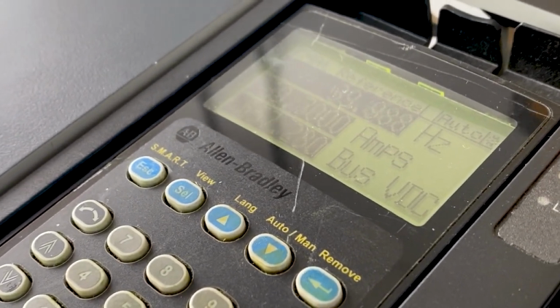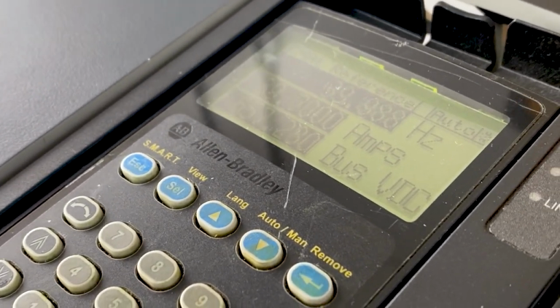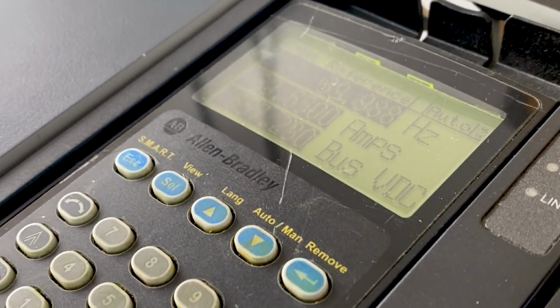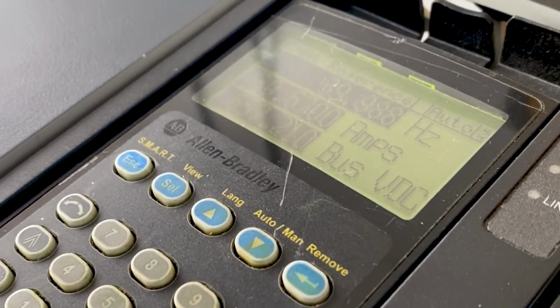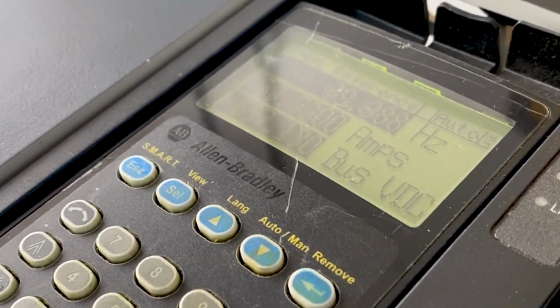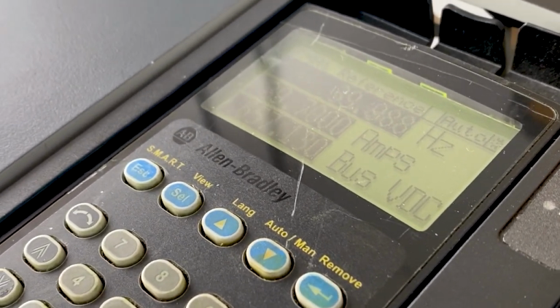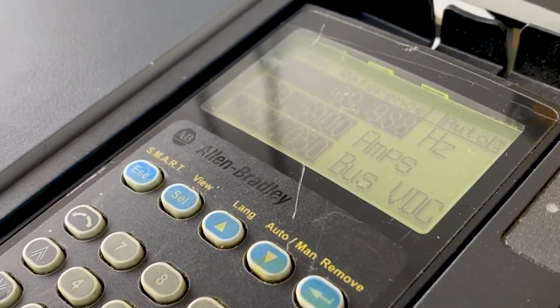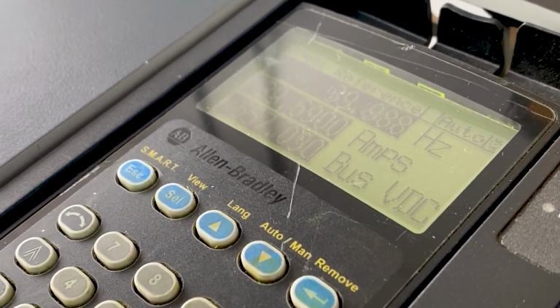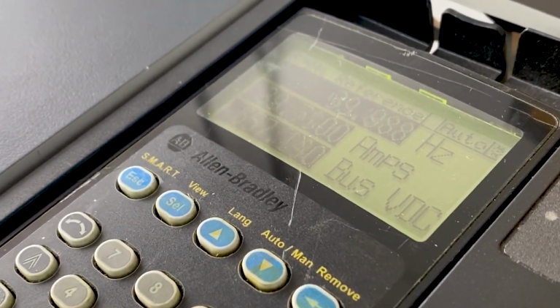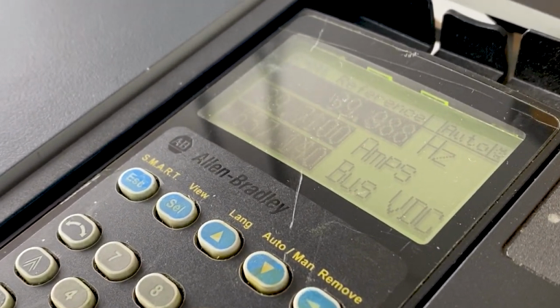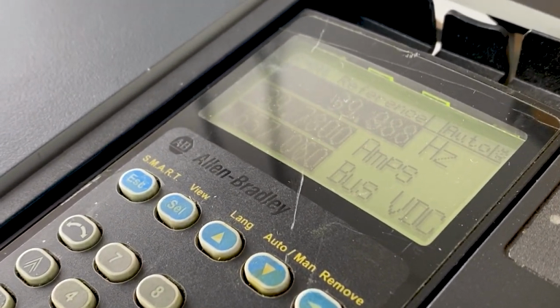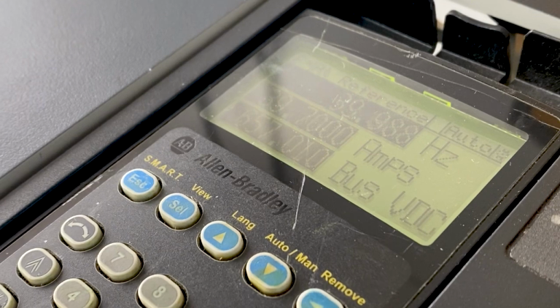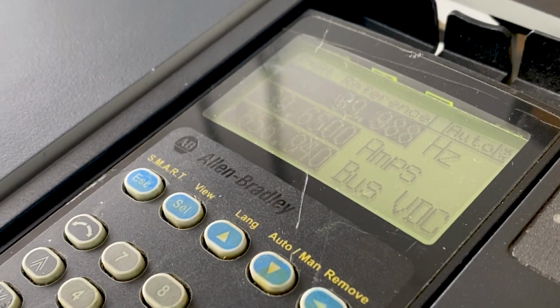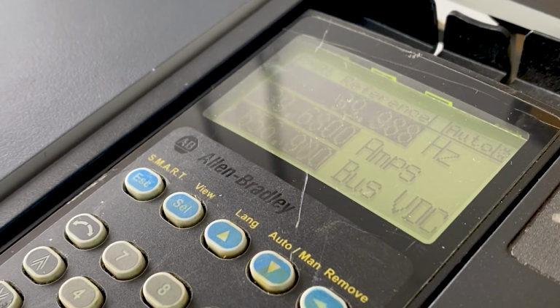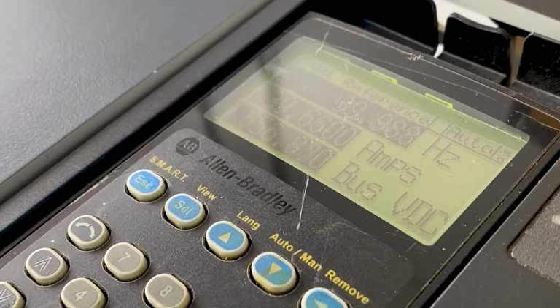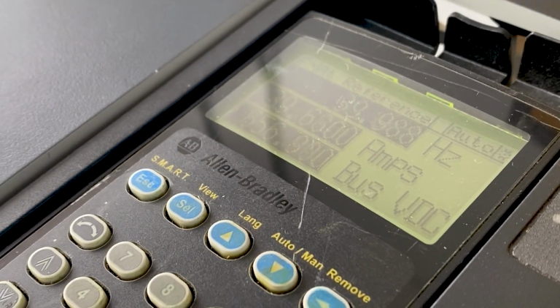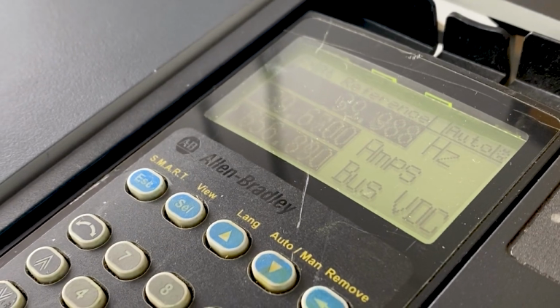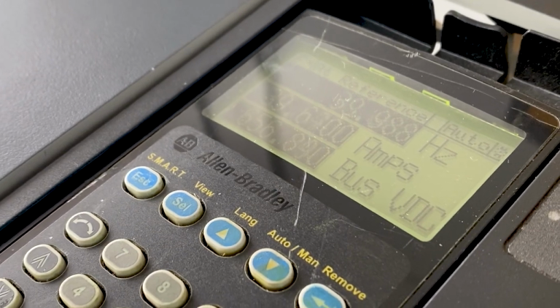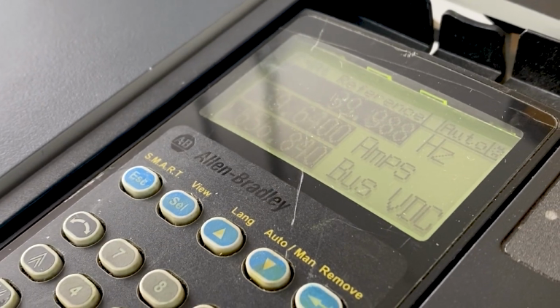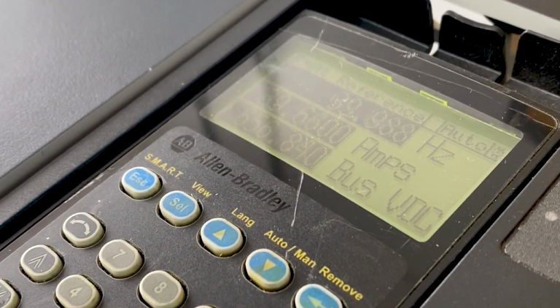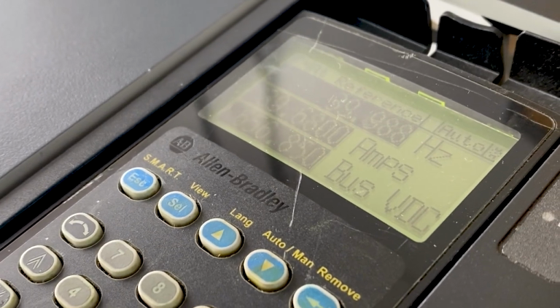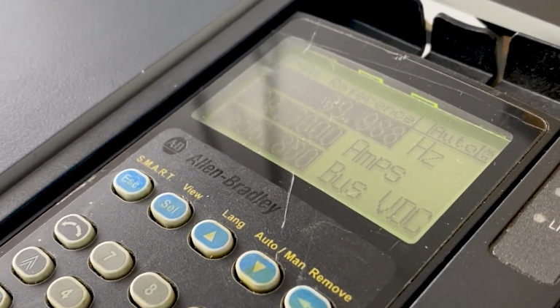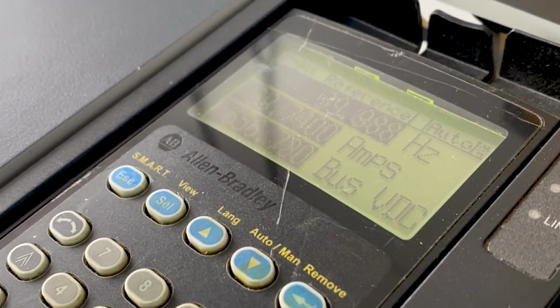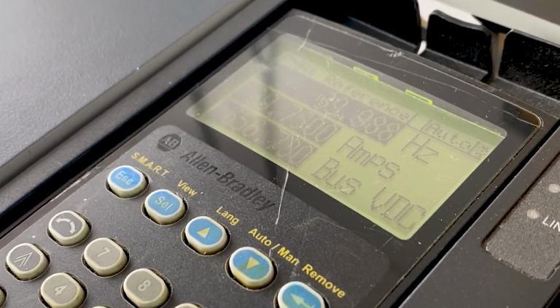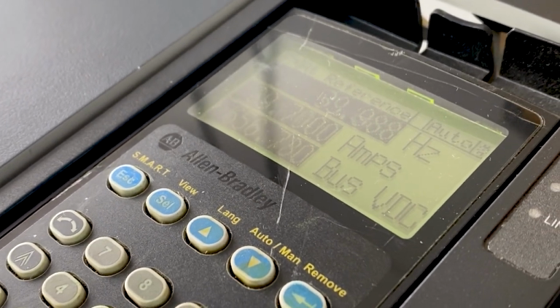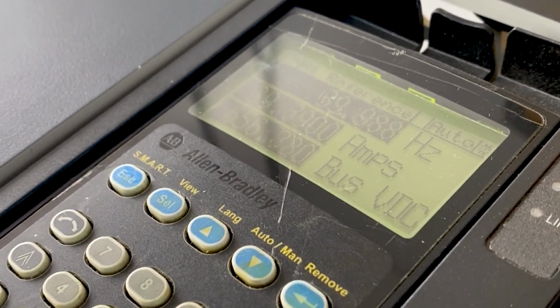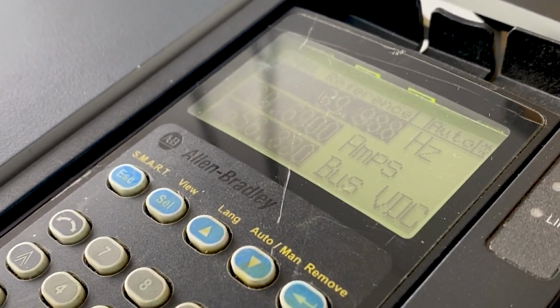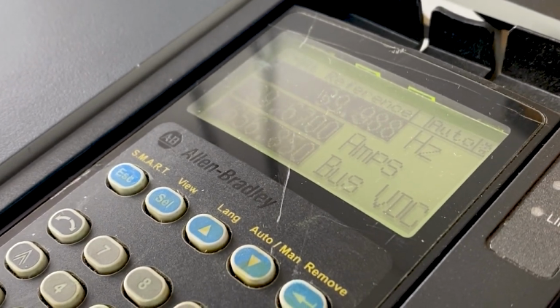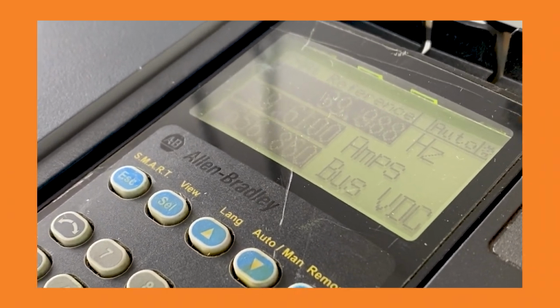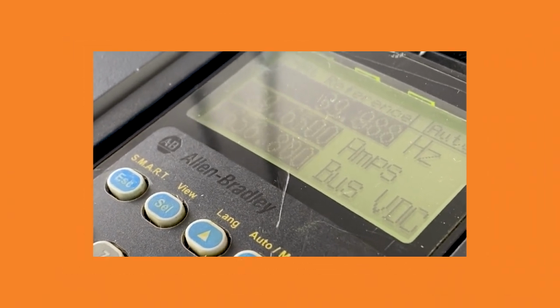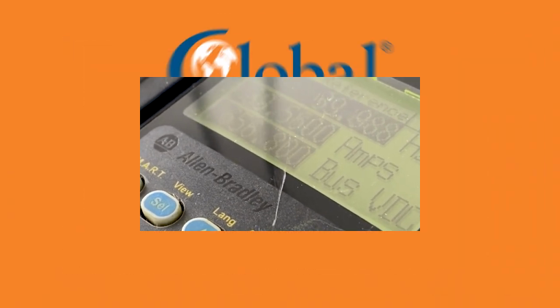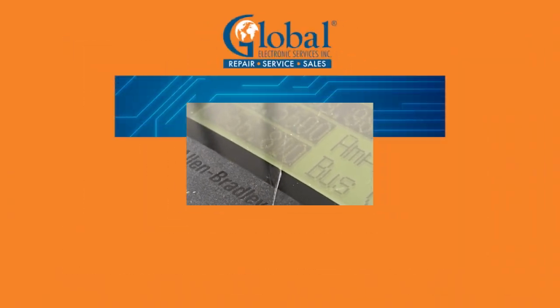Once testing is complete, the unit will be cleaned and shipped out to the customer. Thank you for watching.